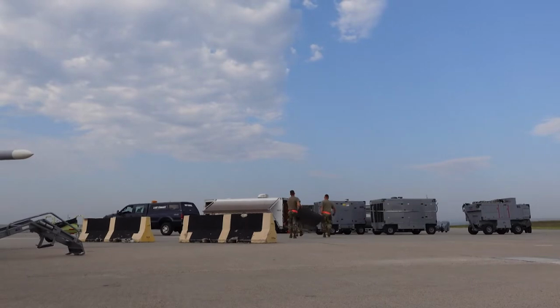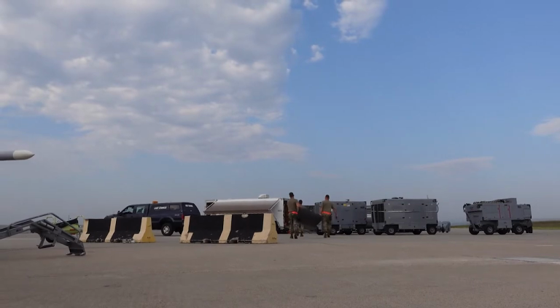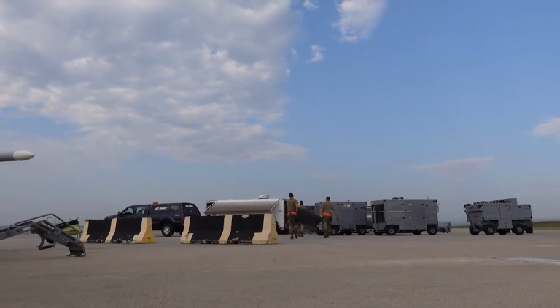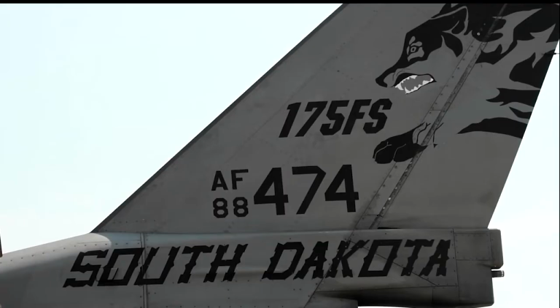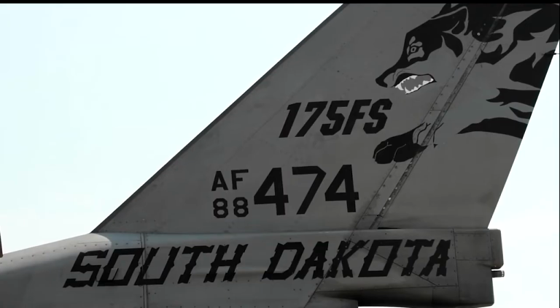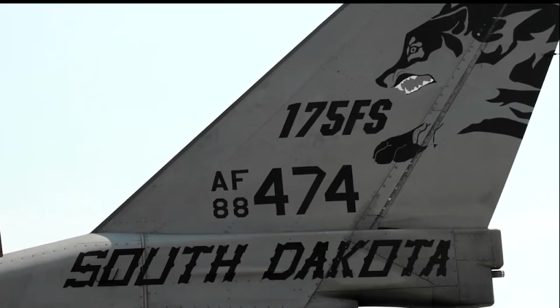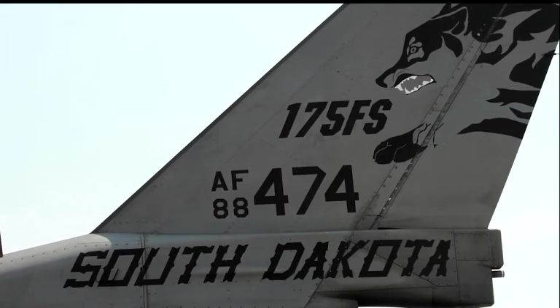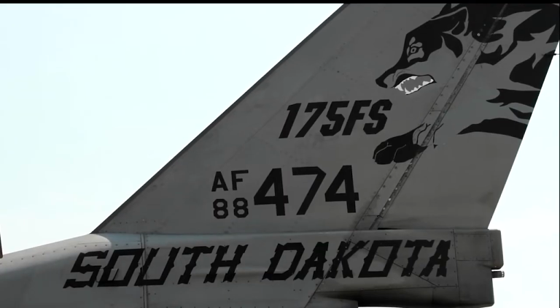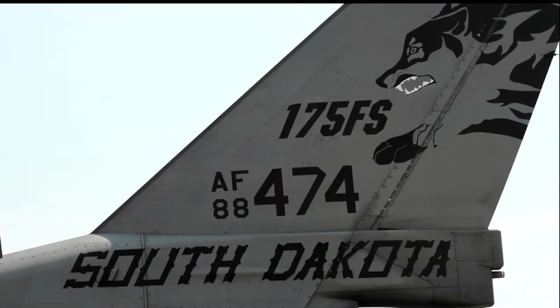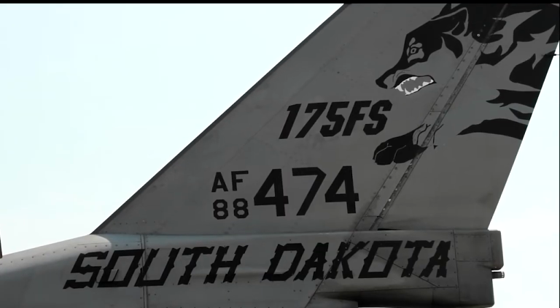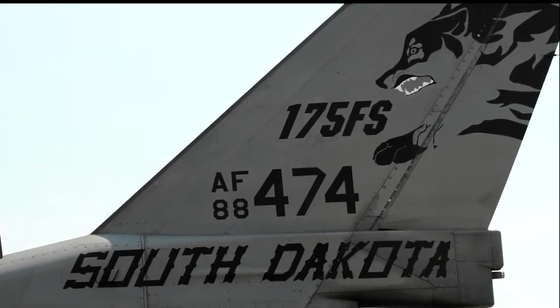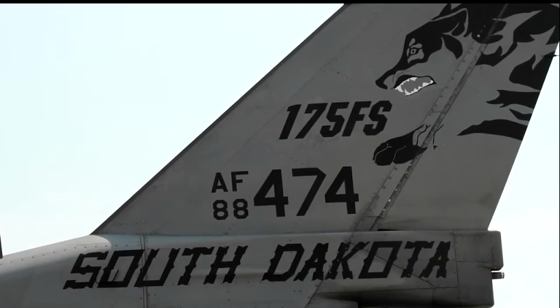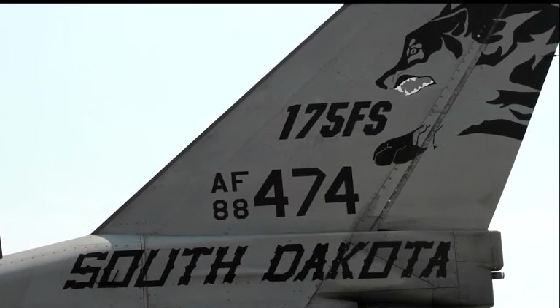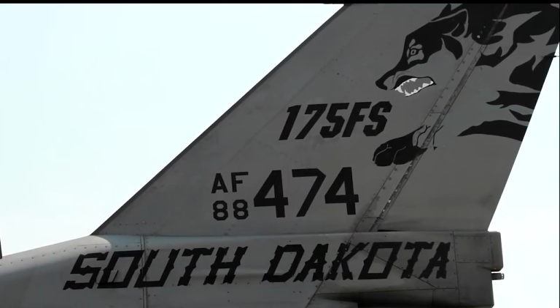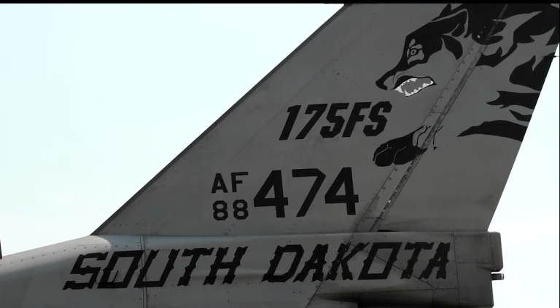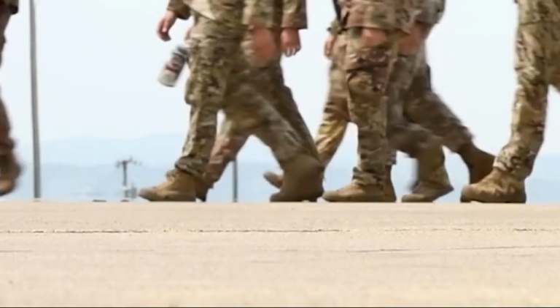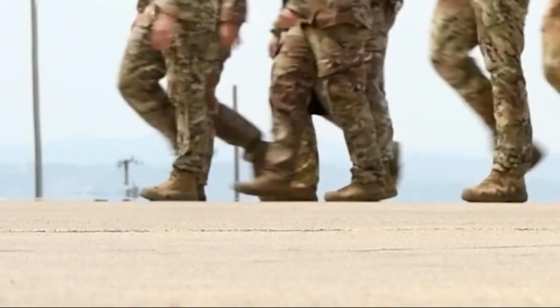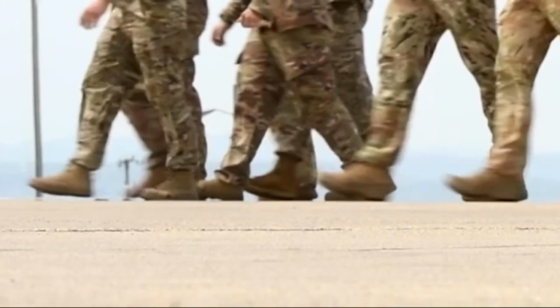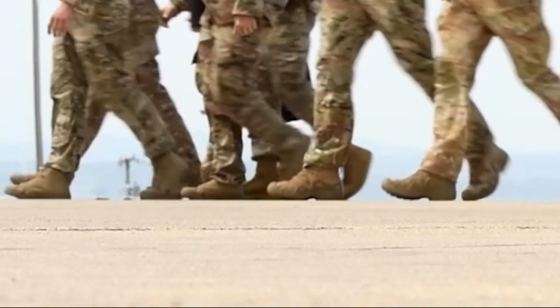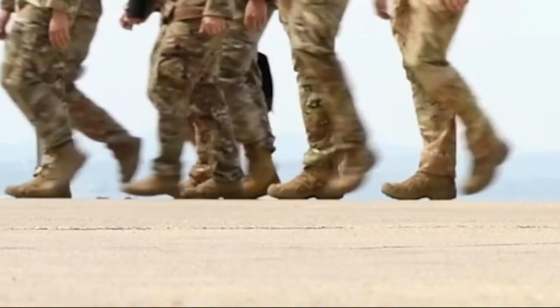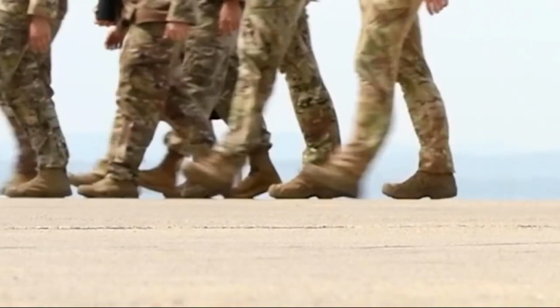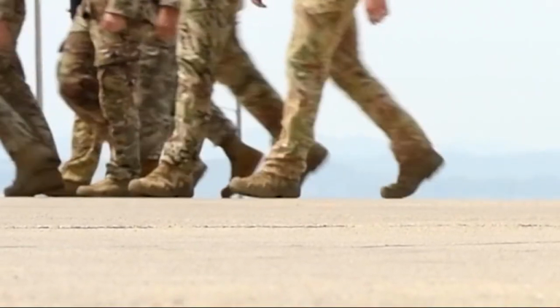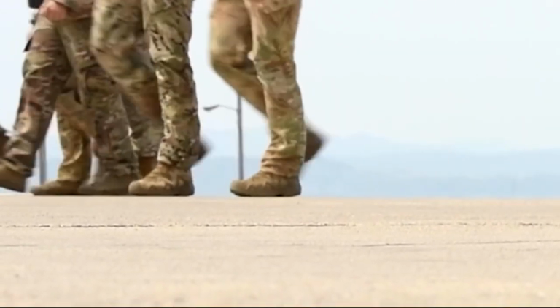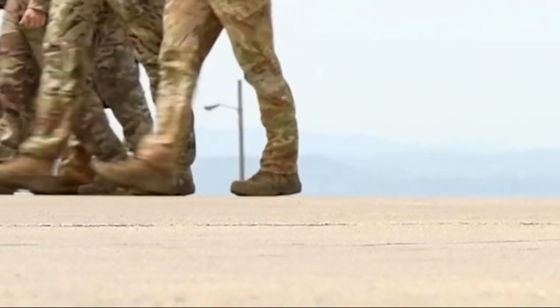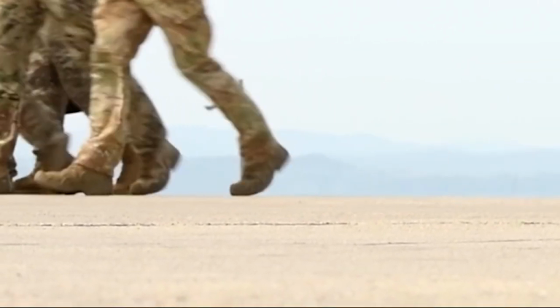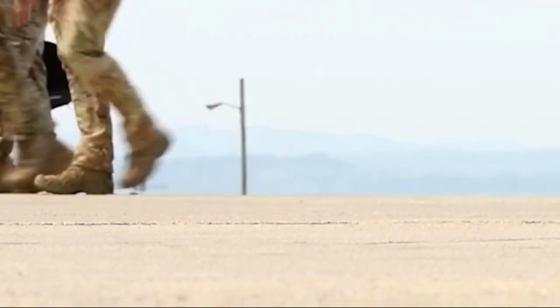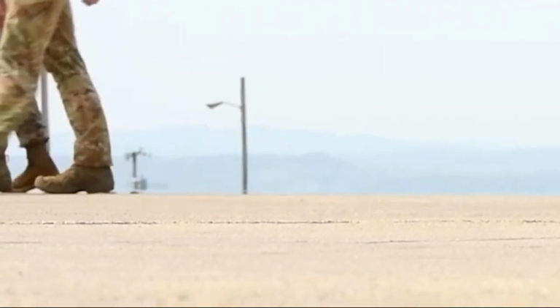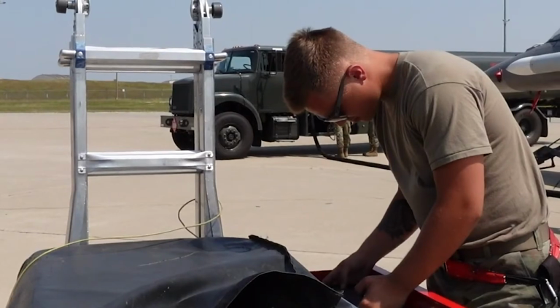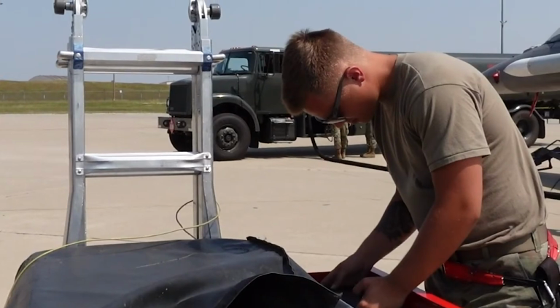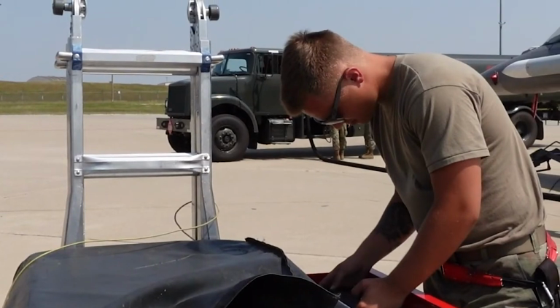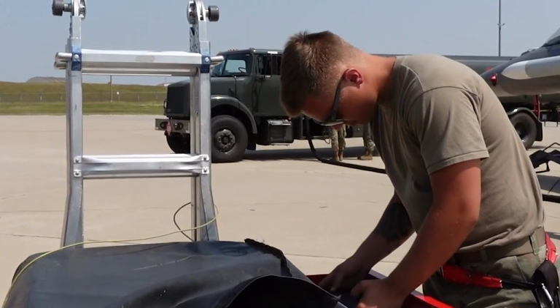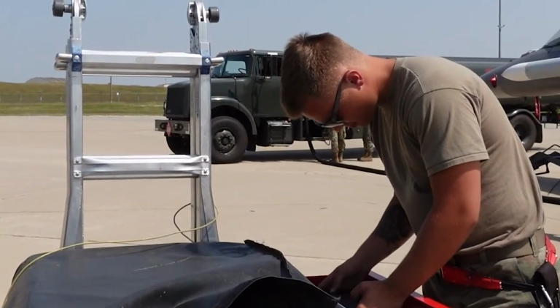Our primary focus on airmen here were the crew chiefs, the weapons, and the avionics folks to launch and recover the jets.